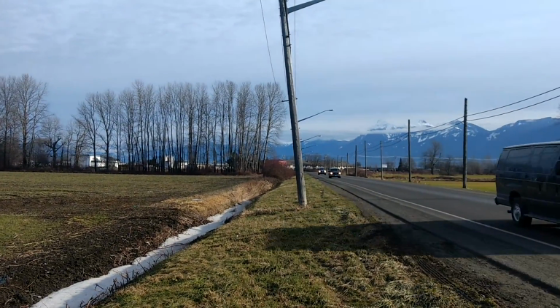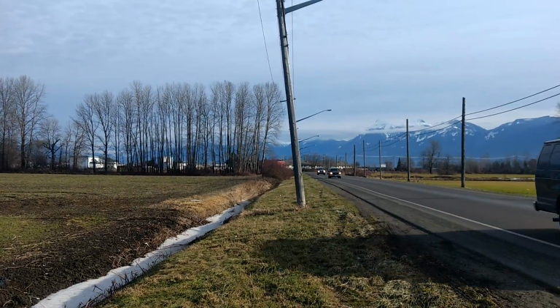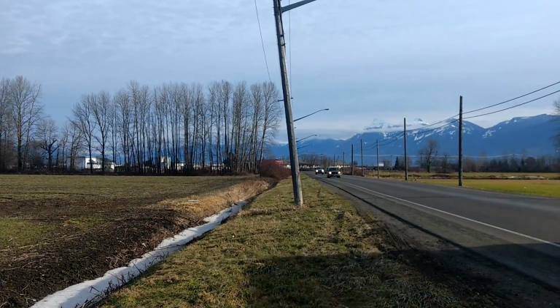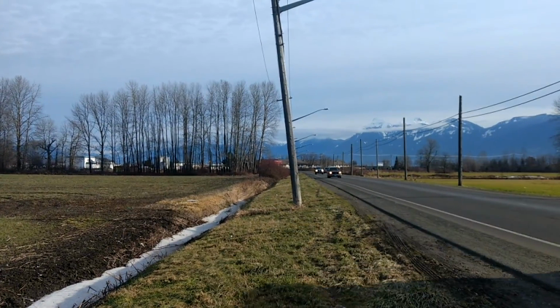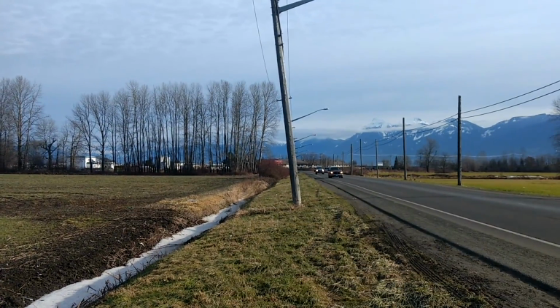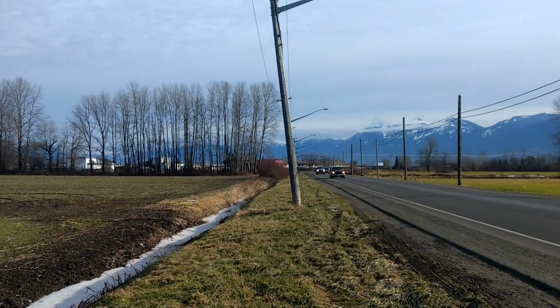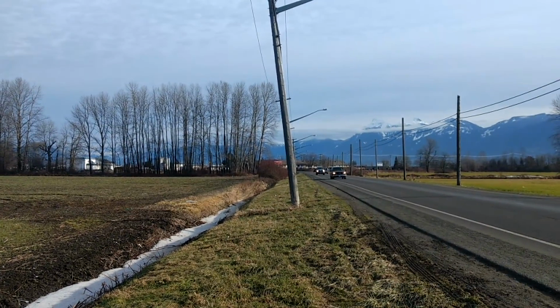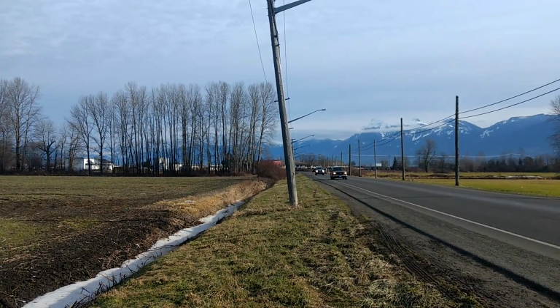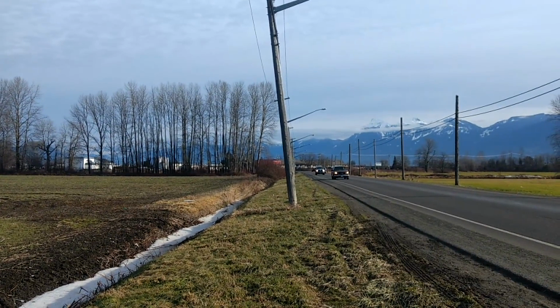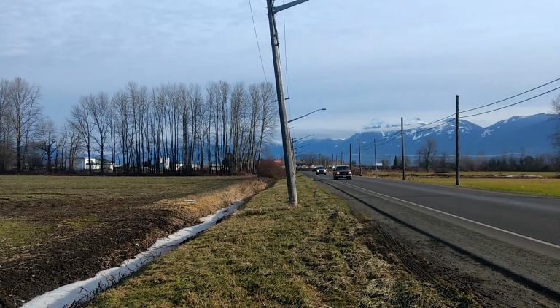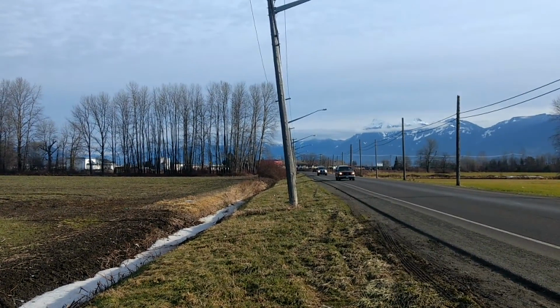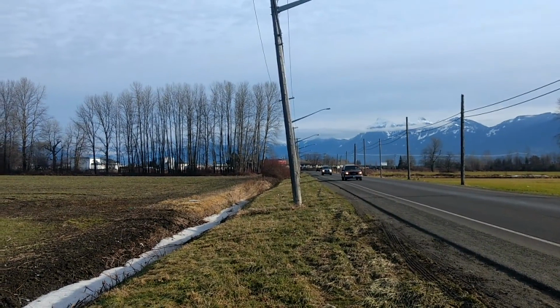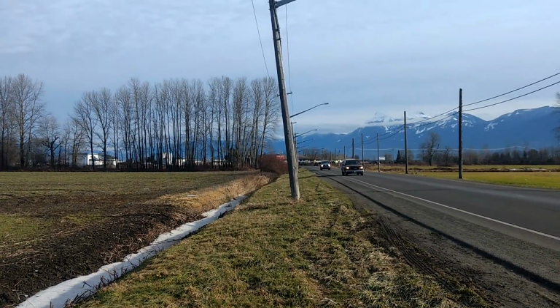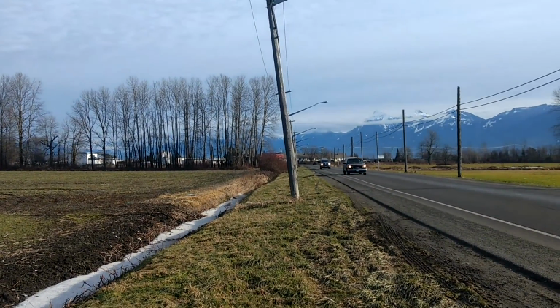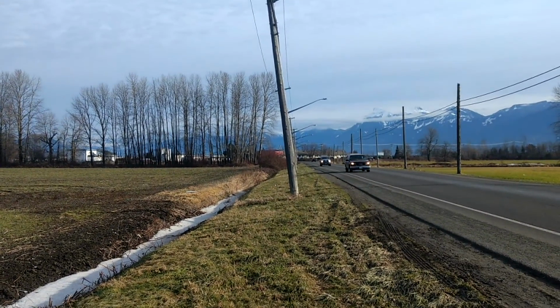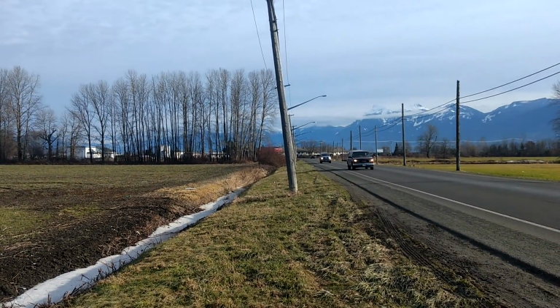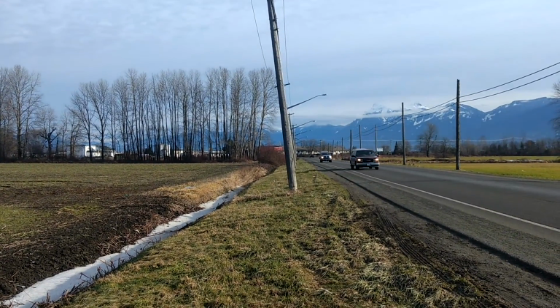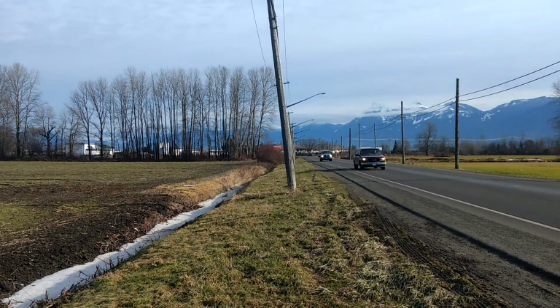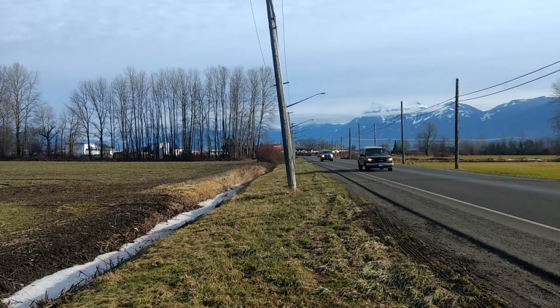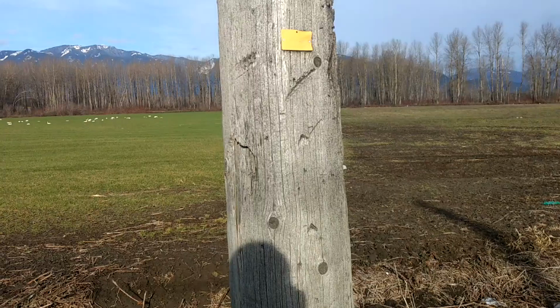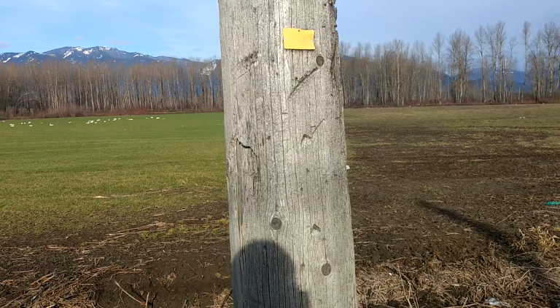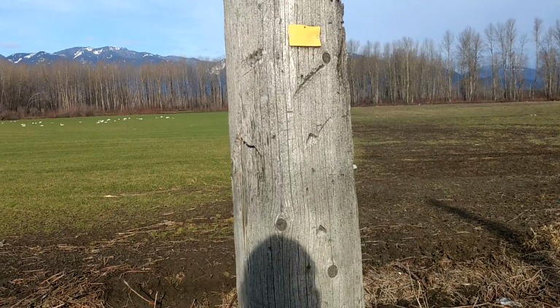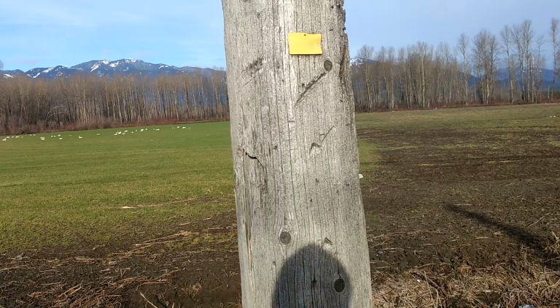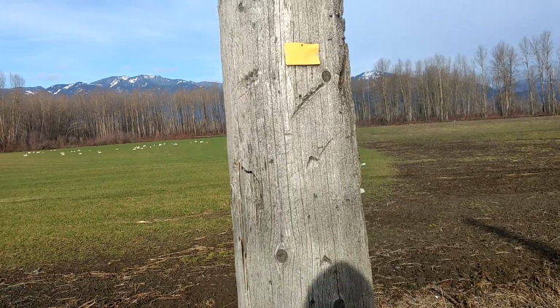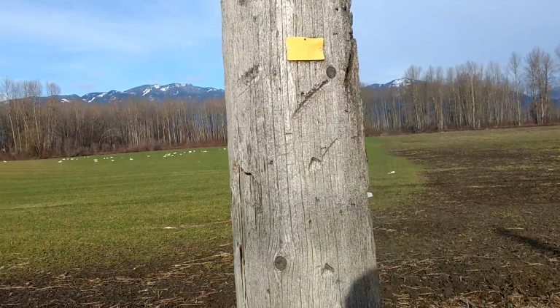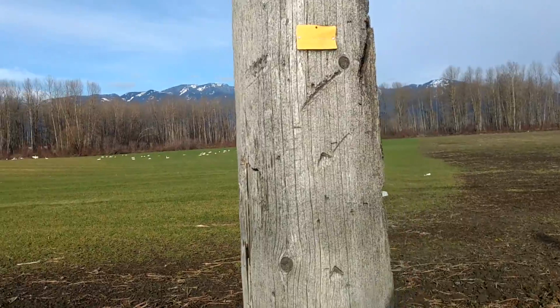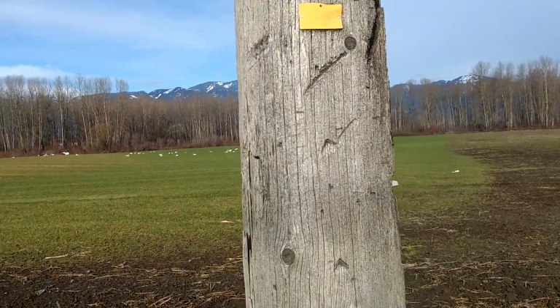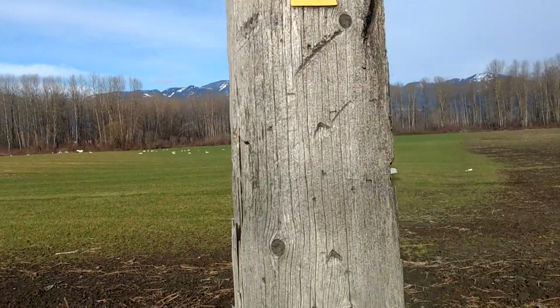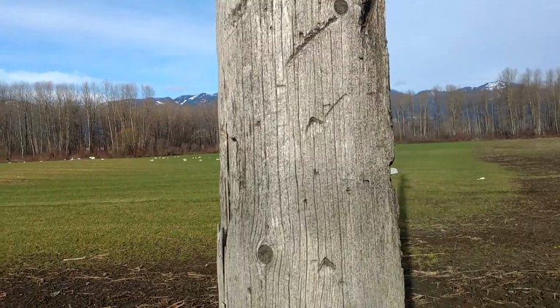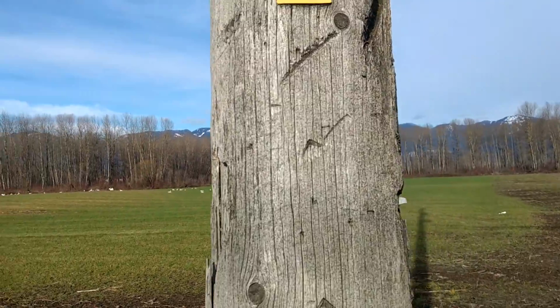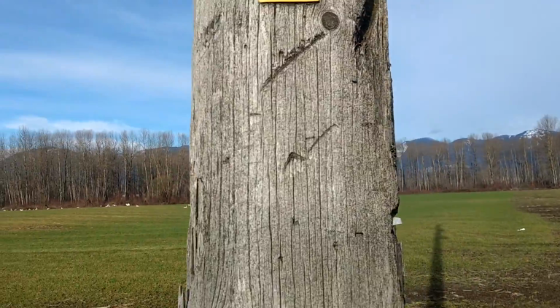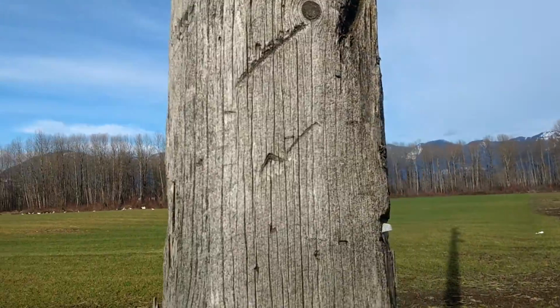Once again these poles — let me show you a close-up. Not these poles, but another set of poles.